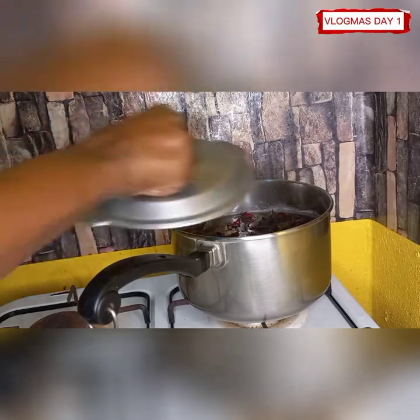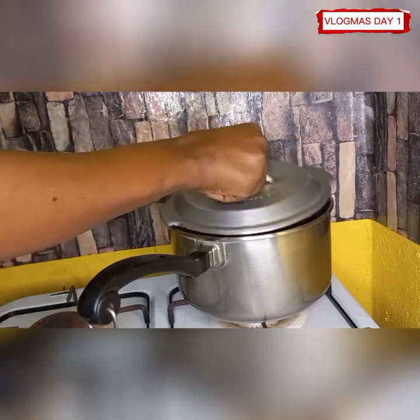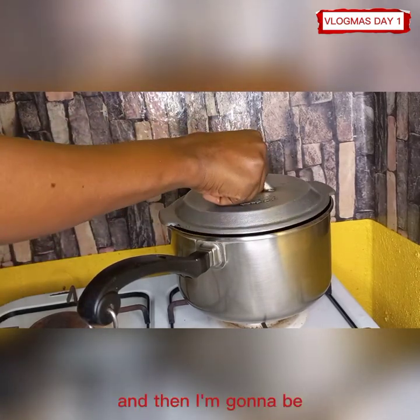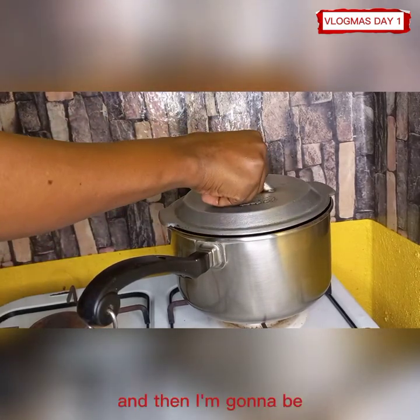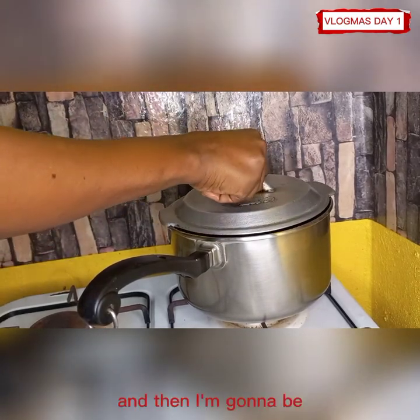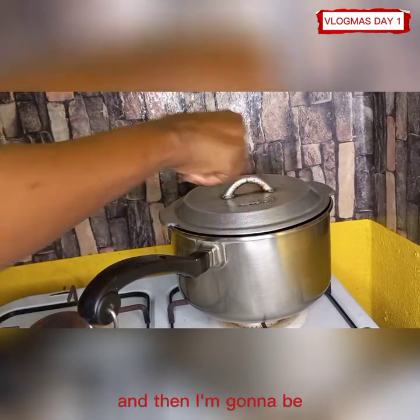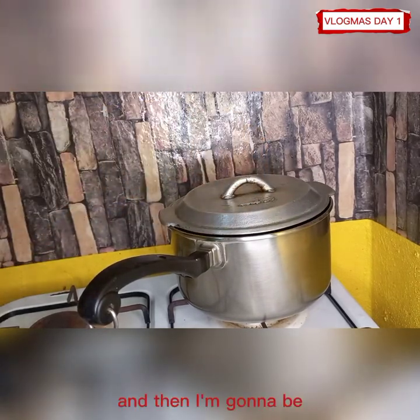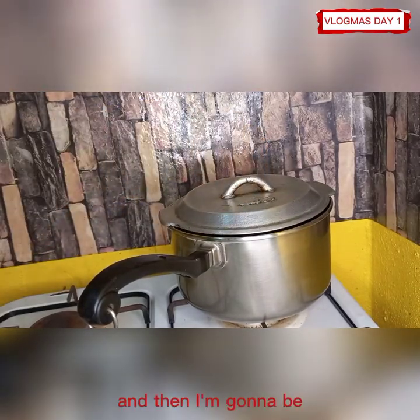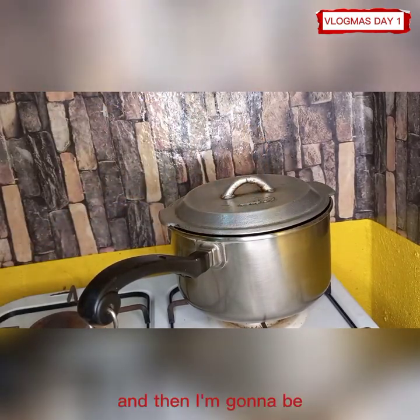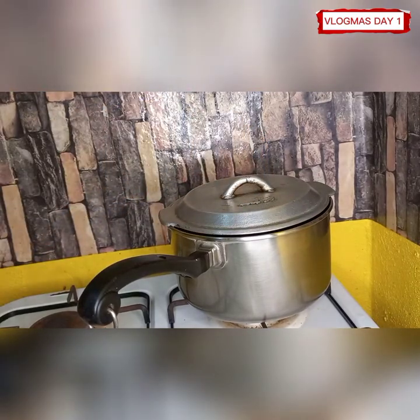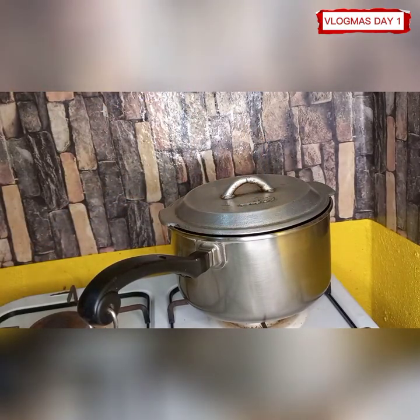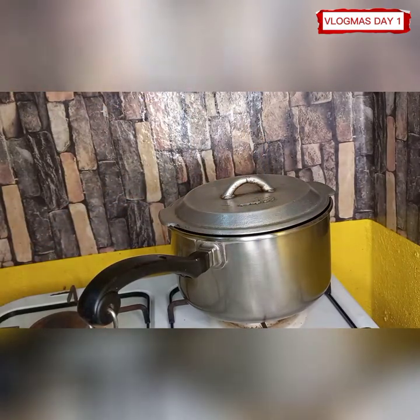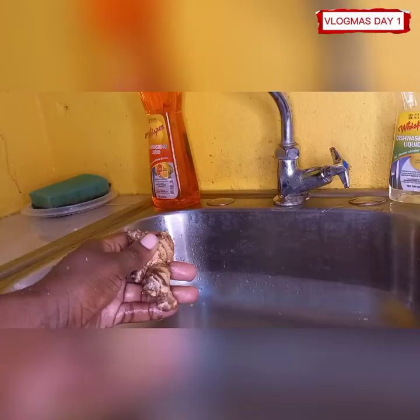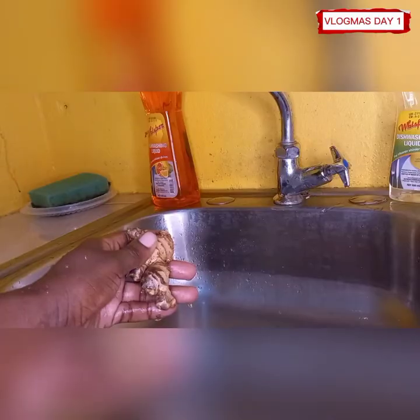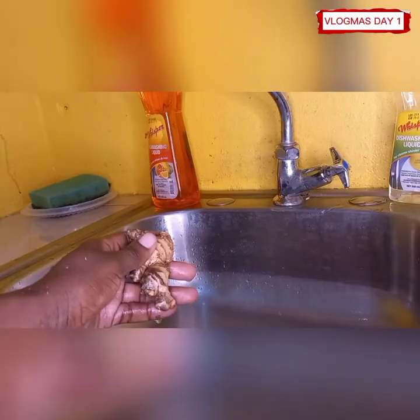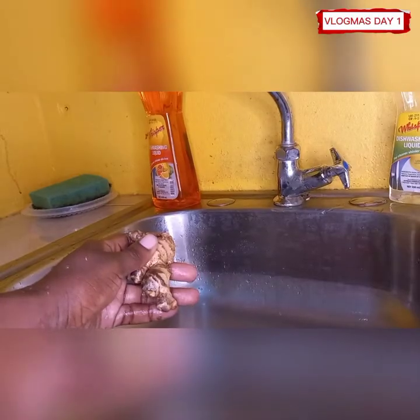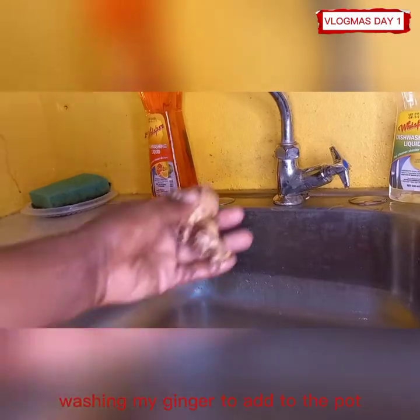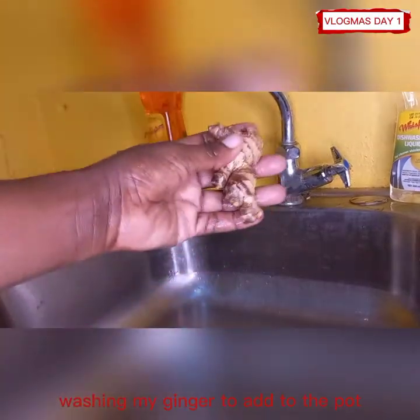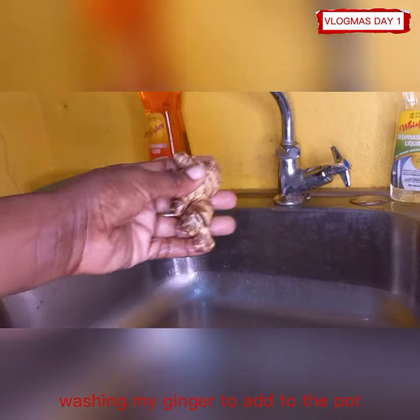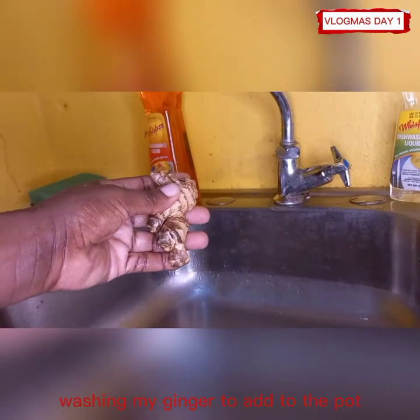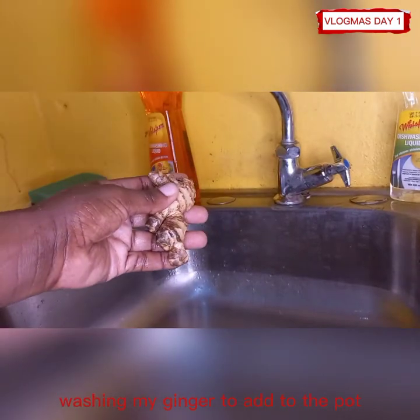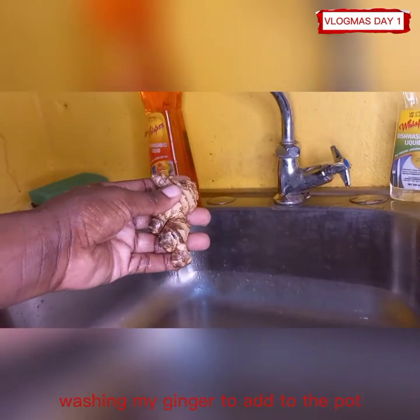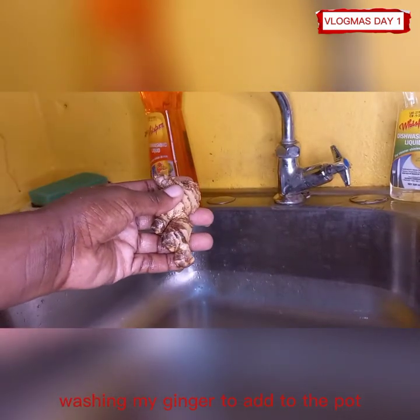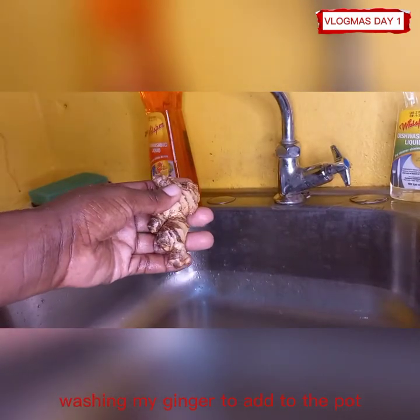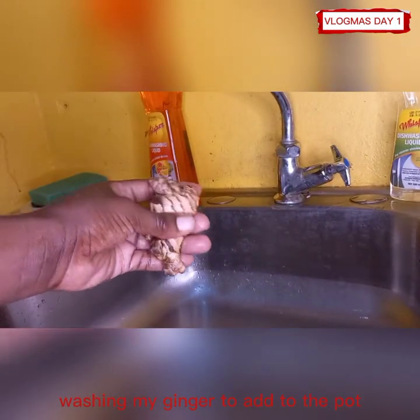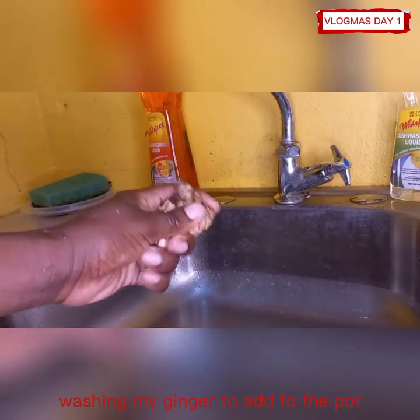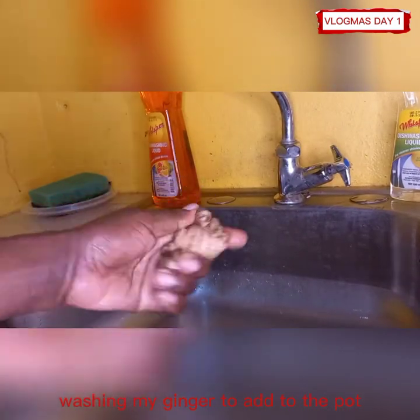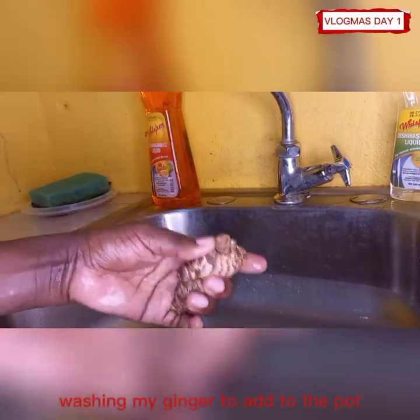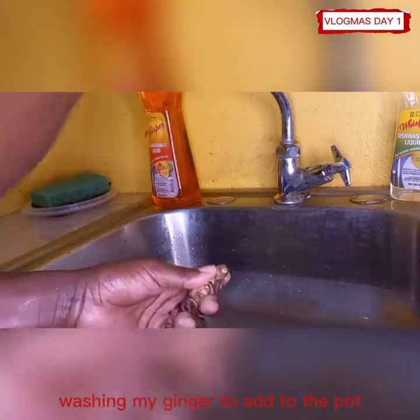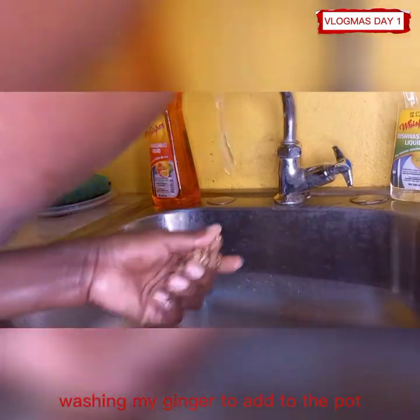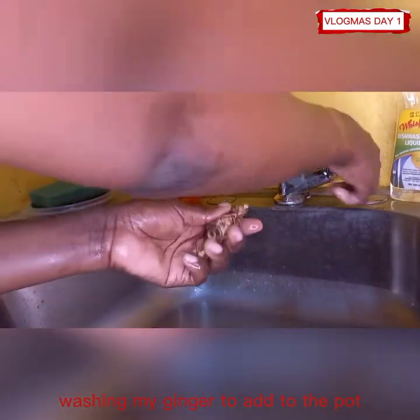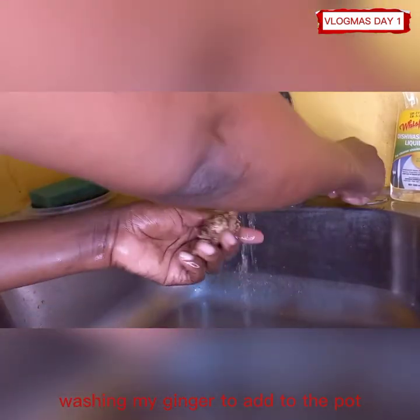And then I'm going to be washing my ginger to add to the pot.